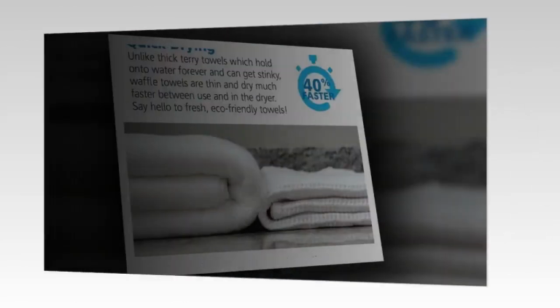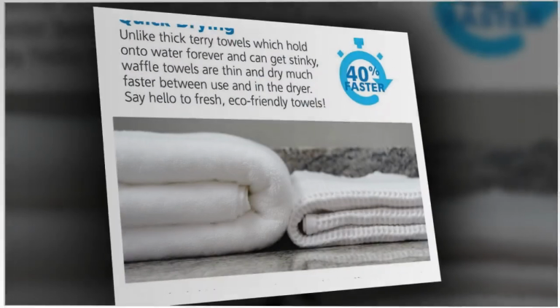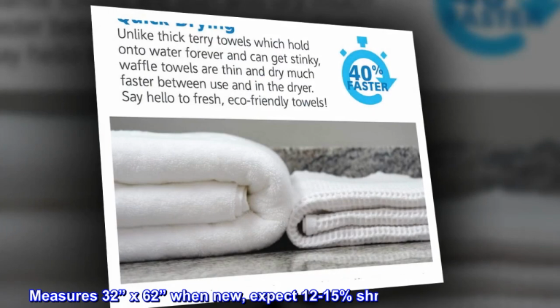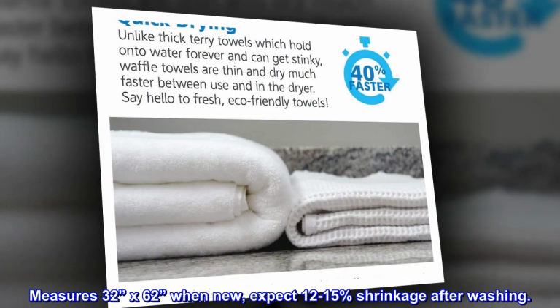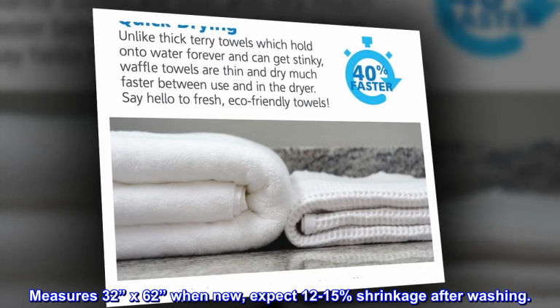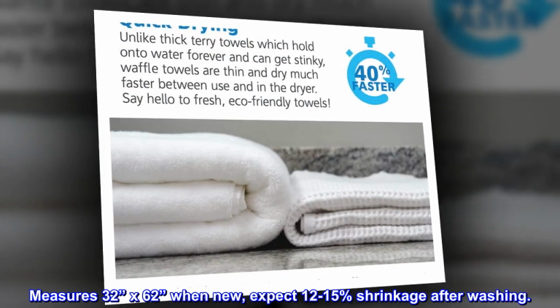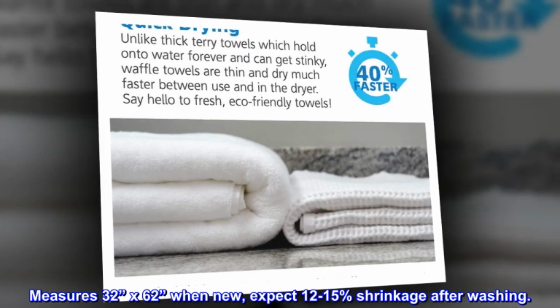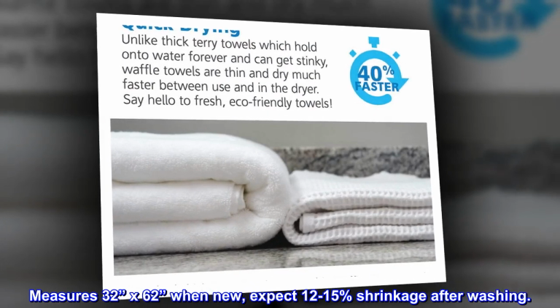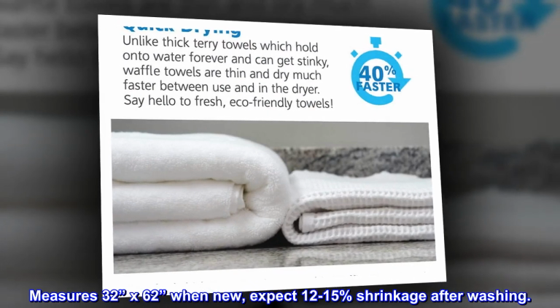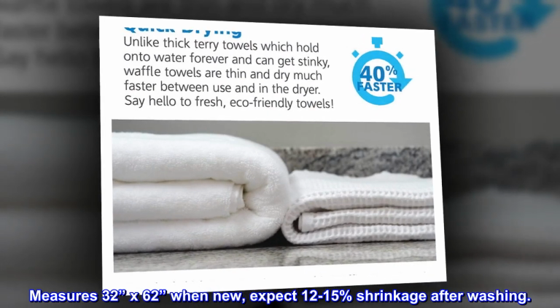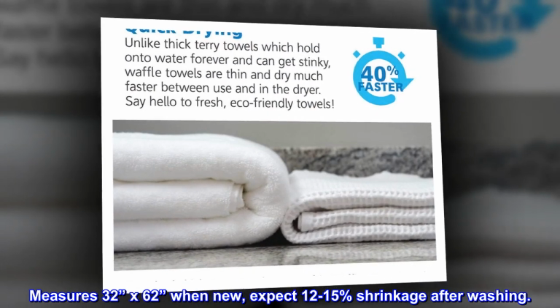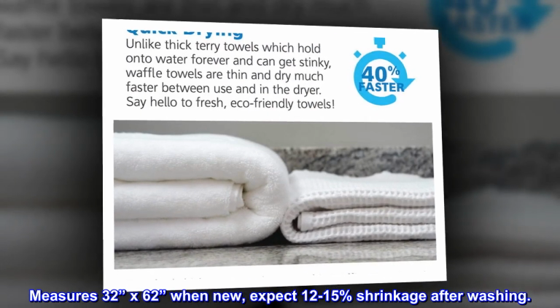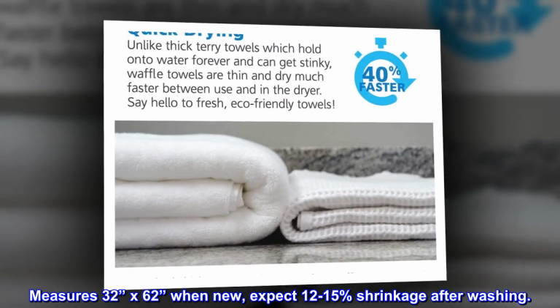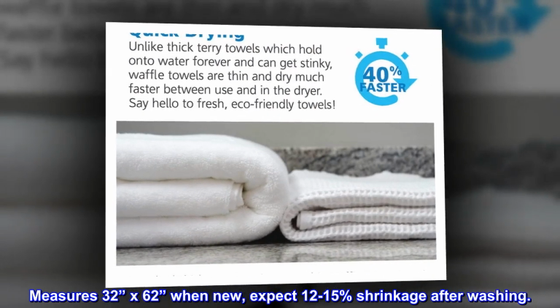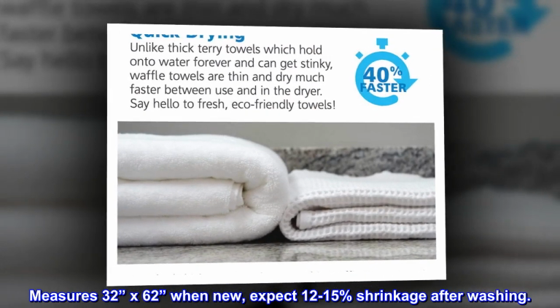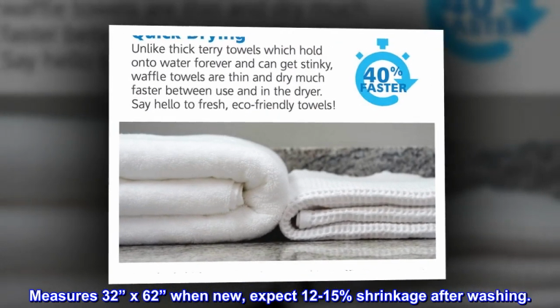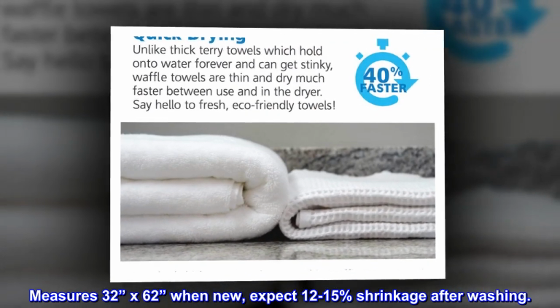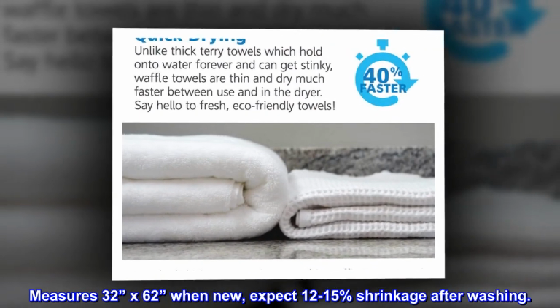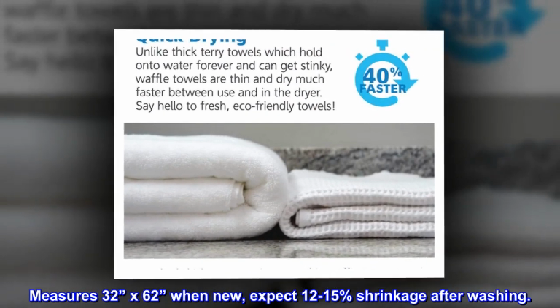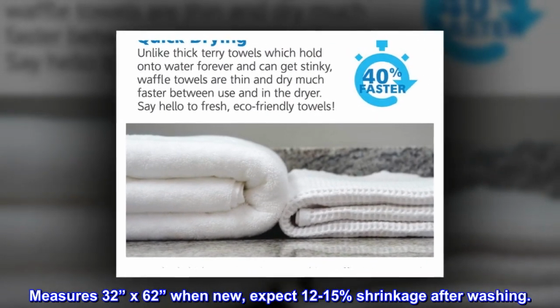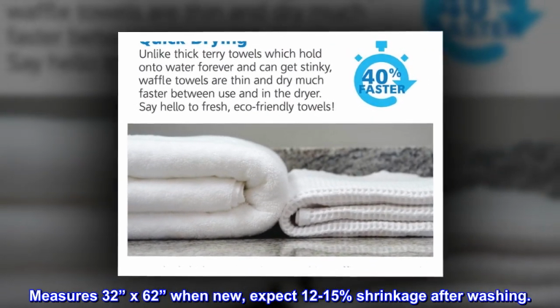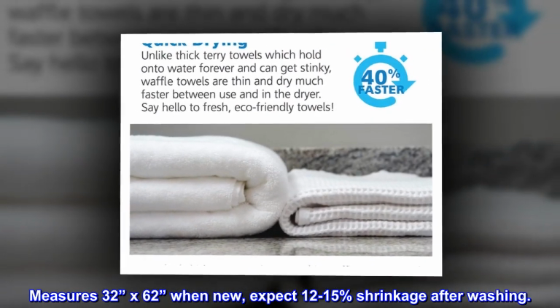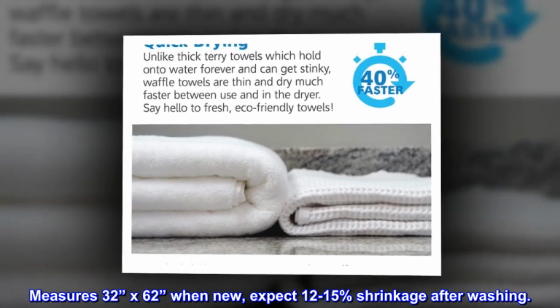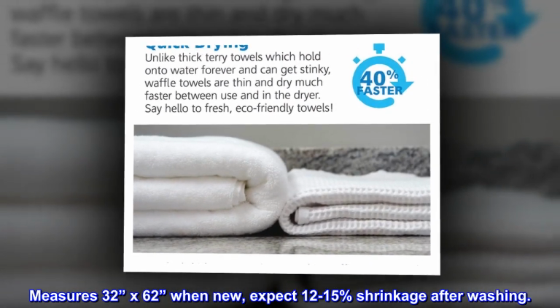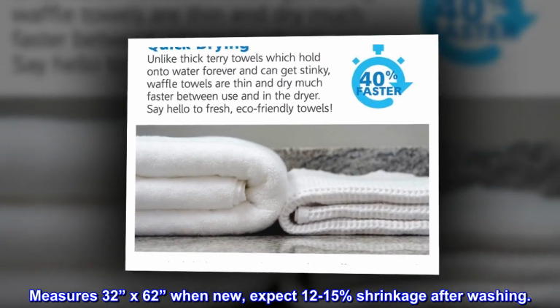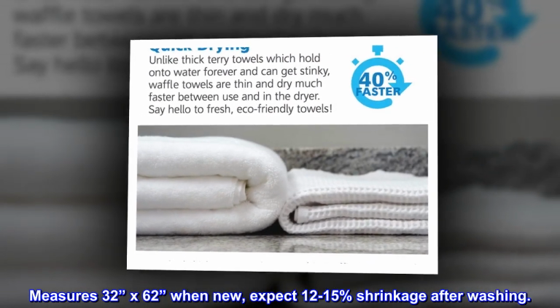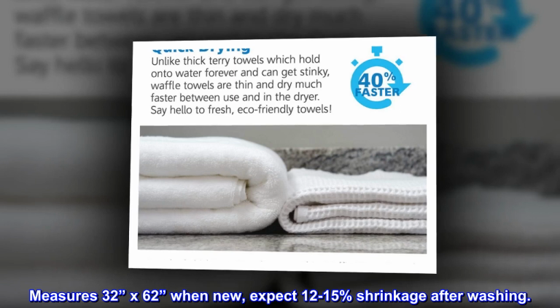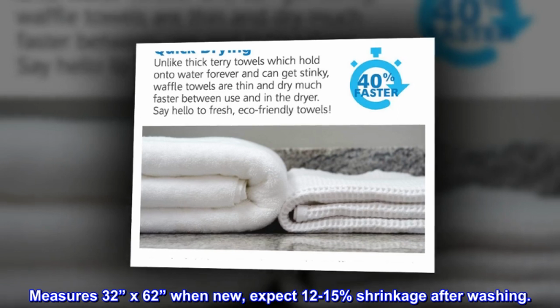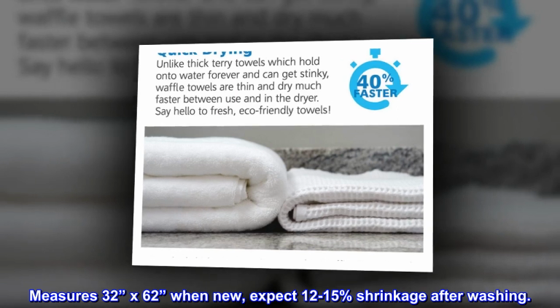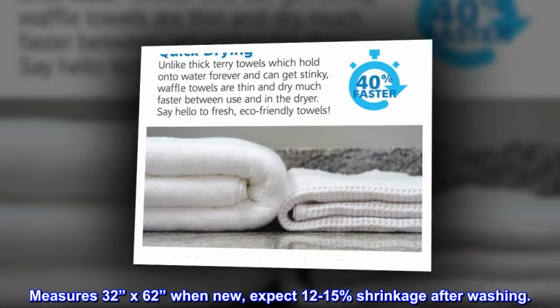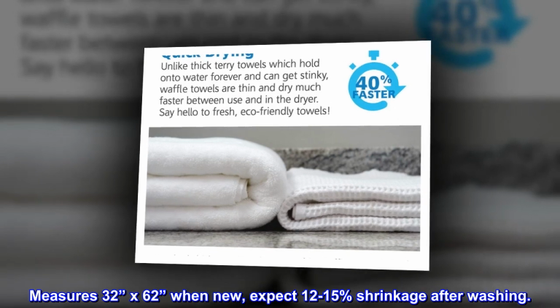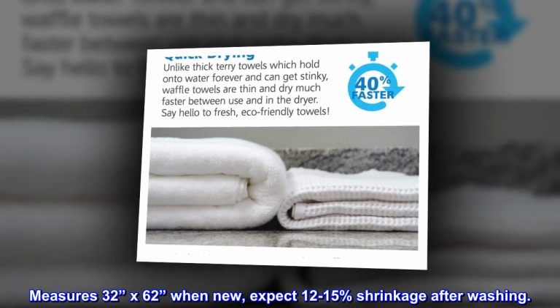Measures 32 inches by 62 inches when new. Expect 12–15% shrinkage after washing.